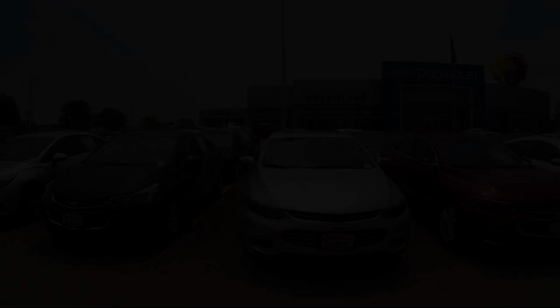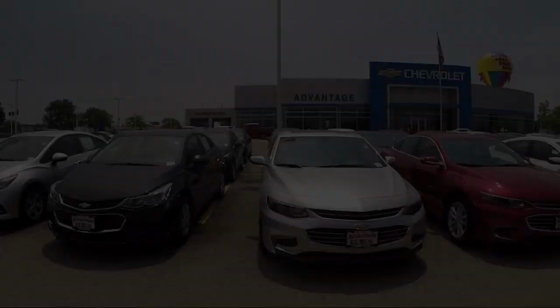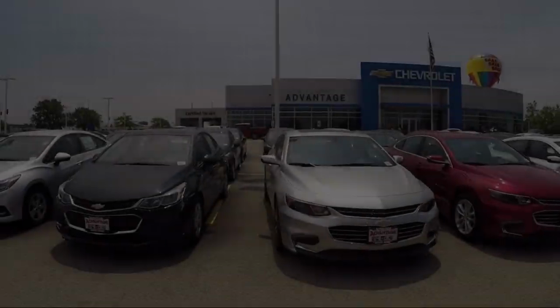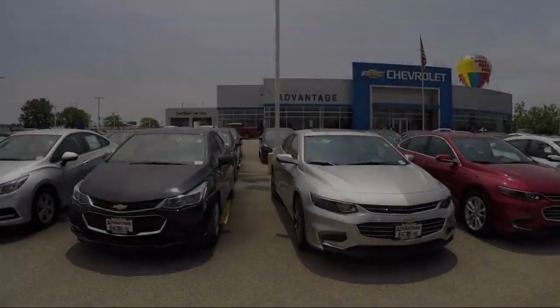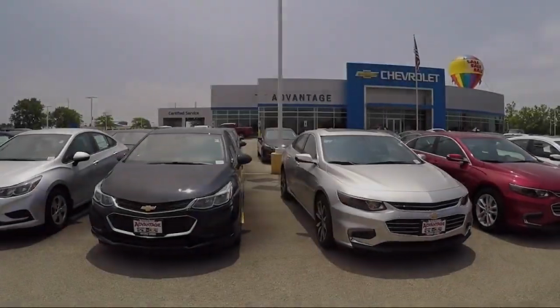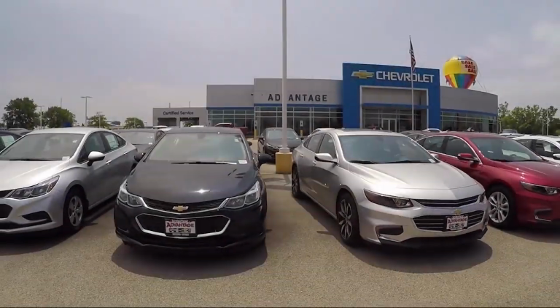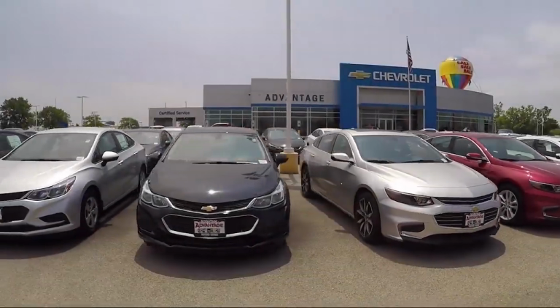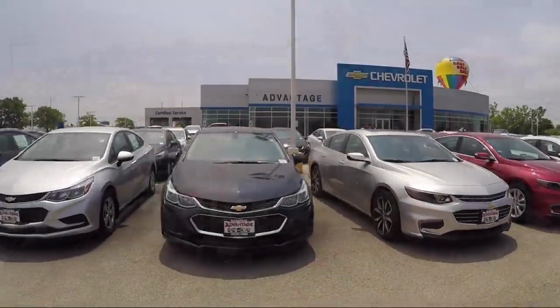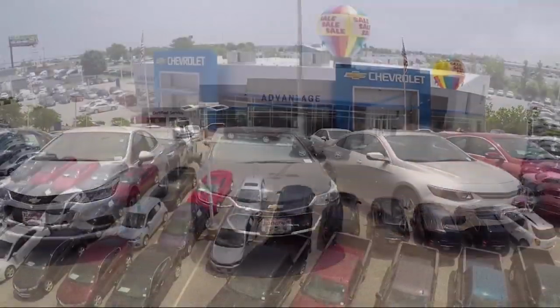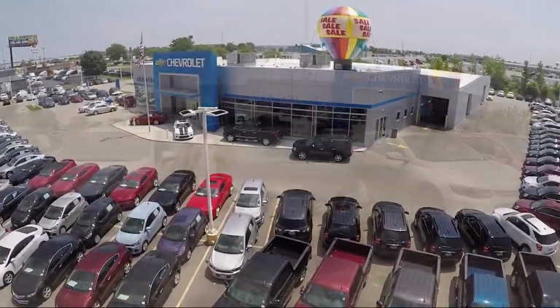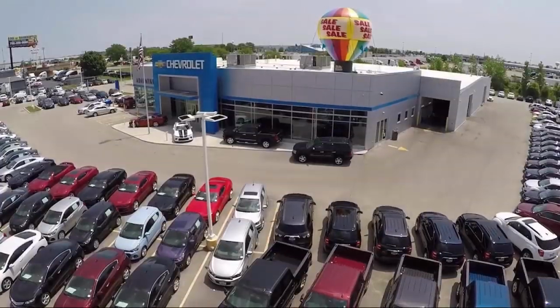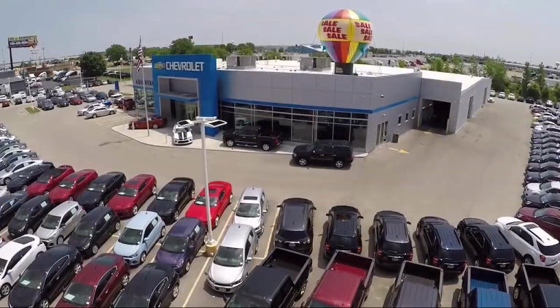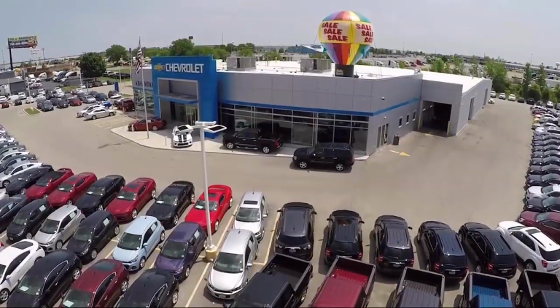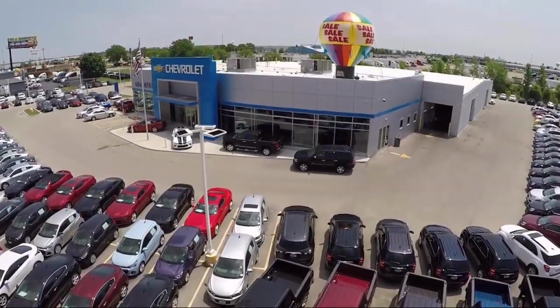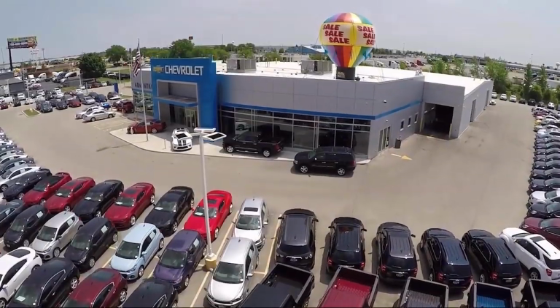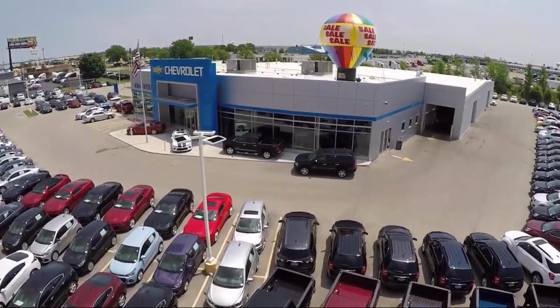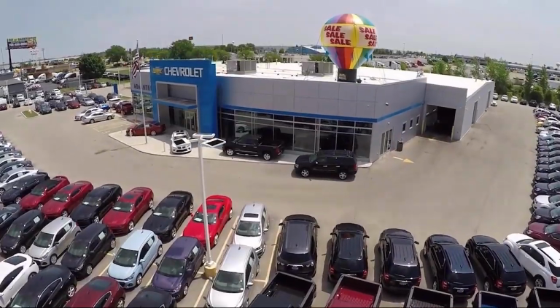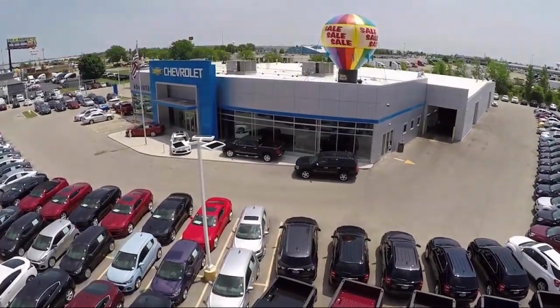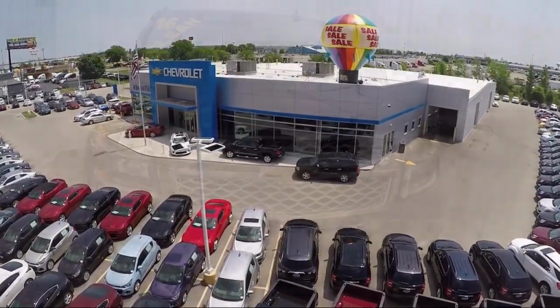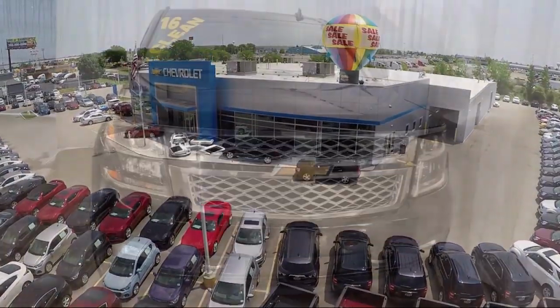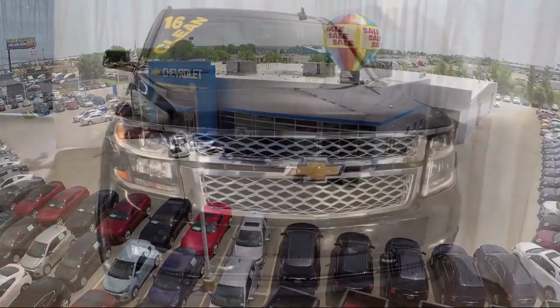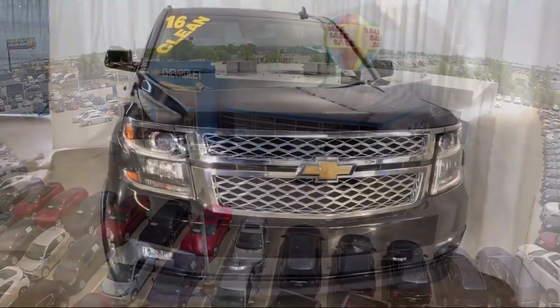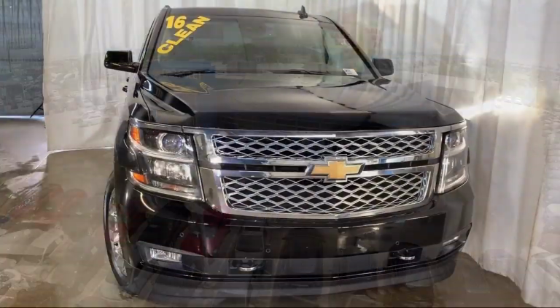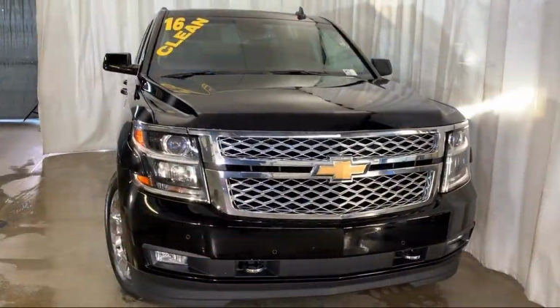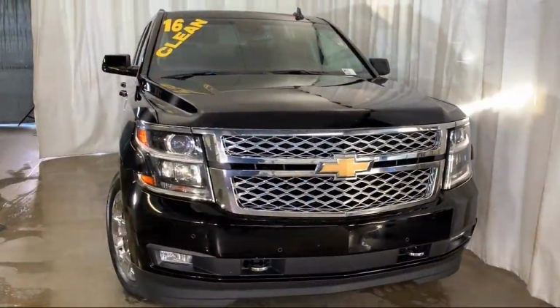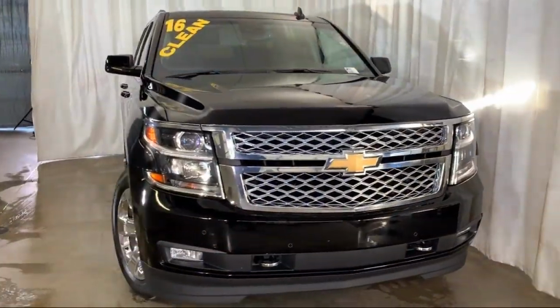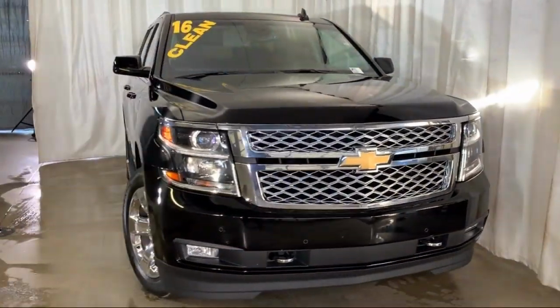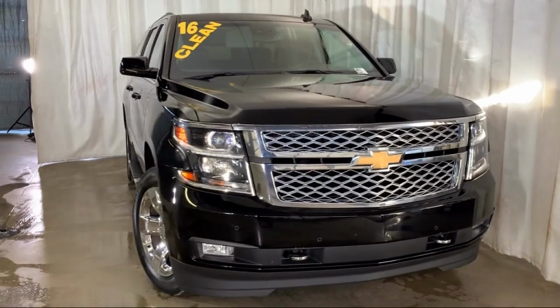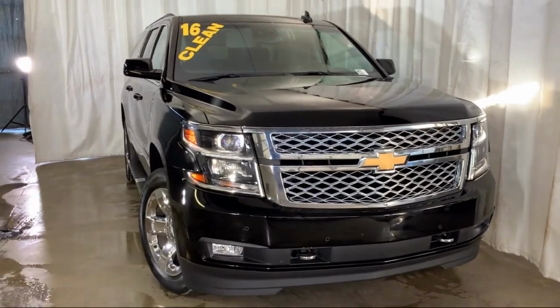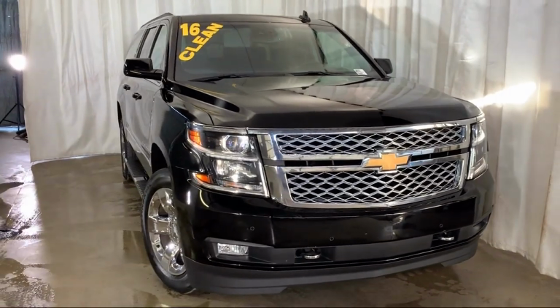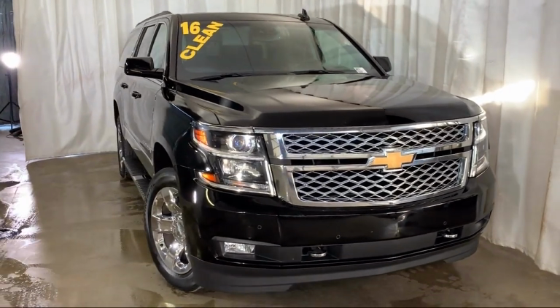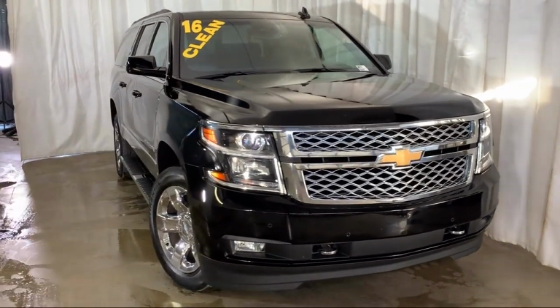Welcome to Advantage Chevrolet of Bolingbrook, and here's a look at another one of our great vehicles from our inventory.